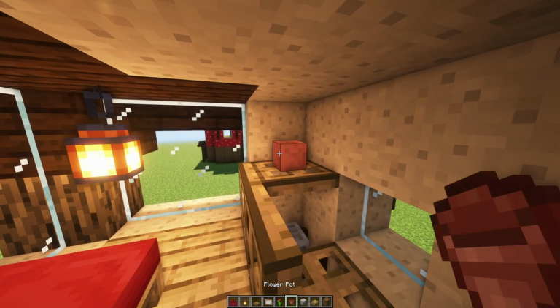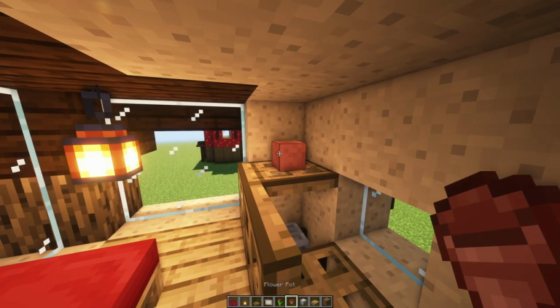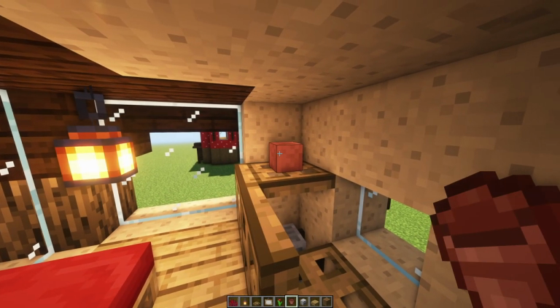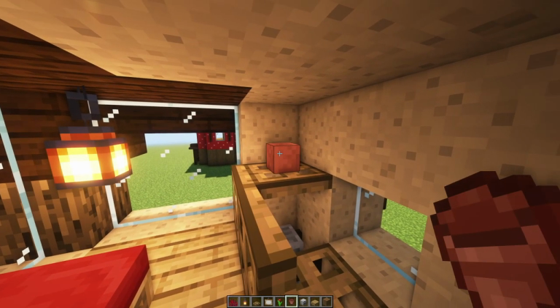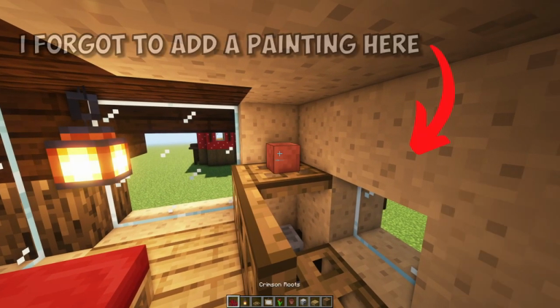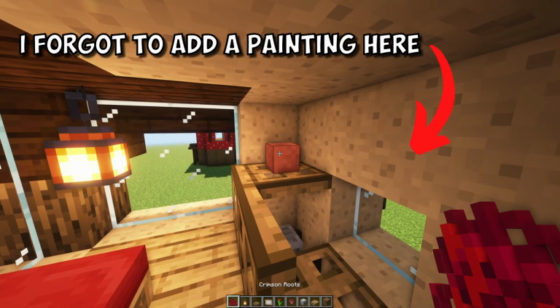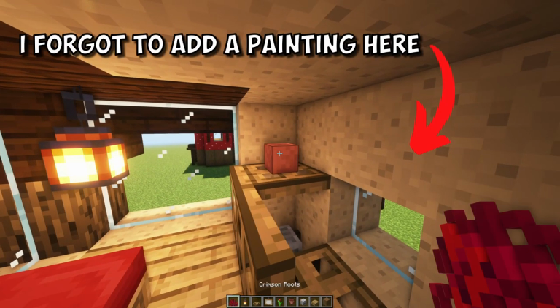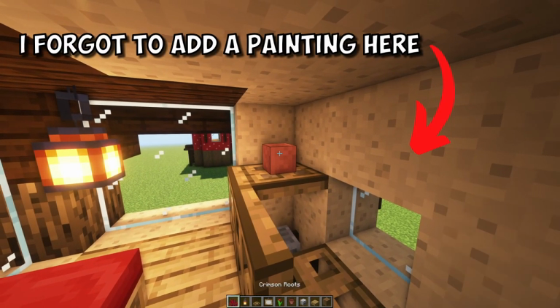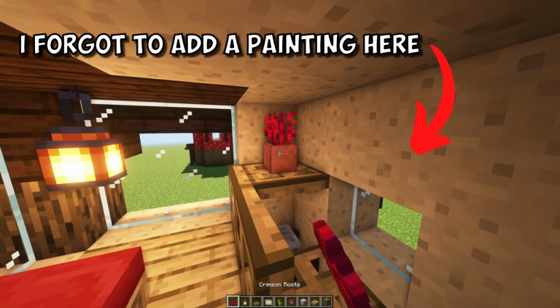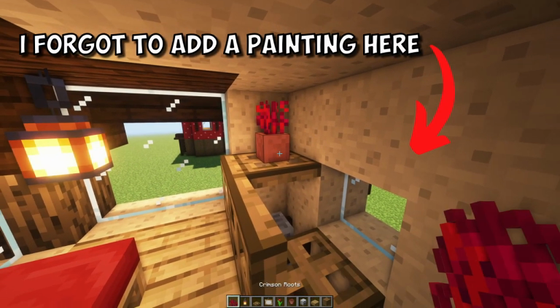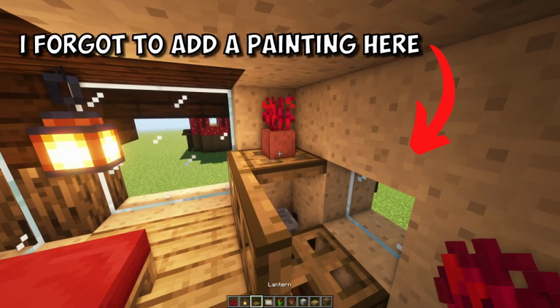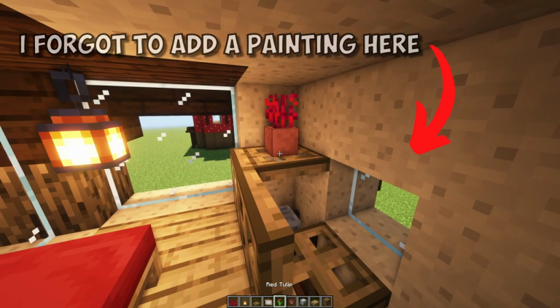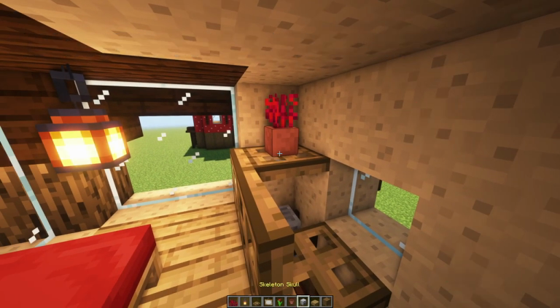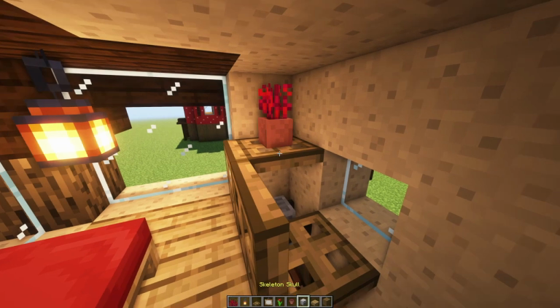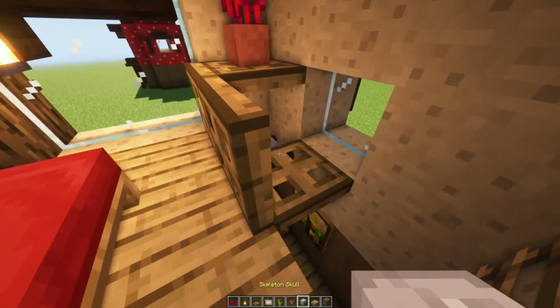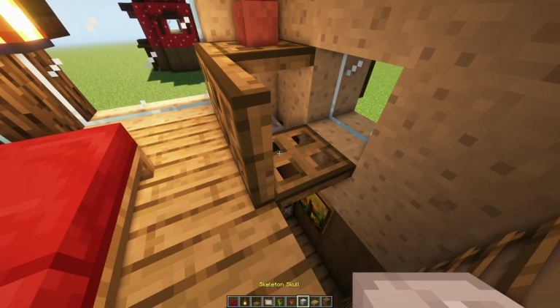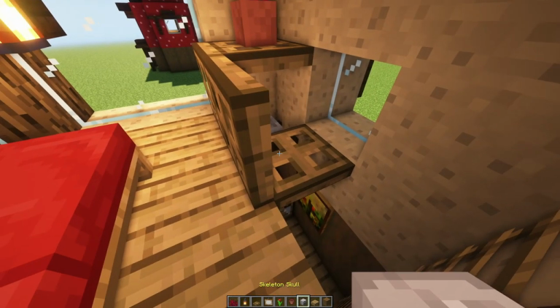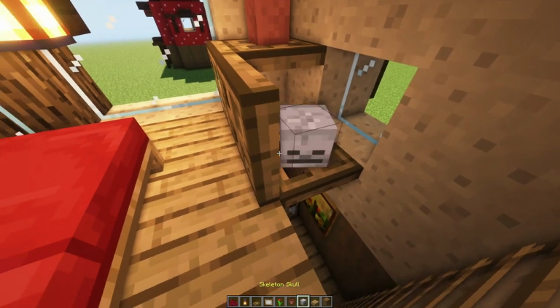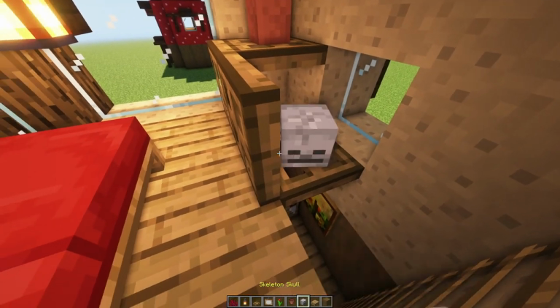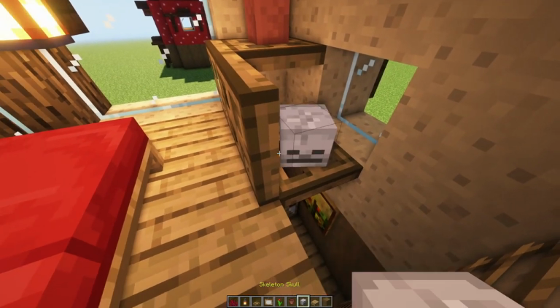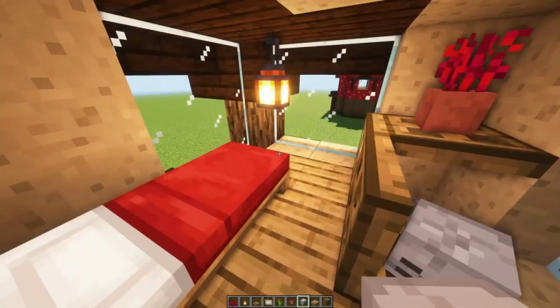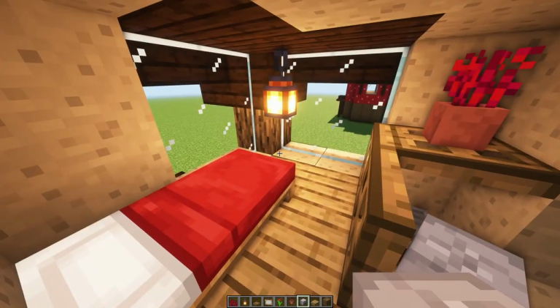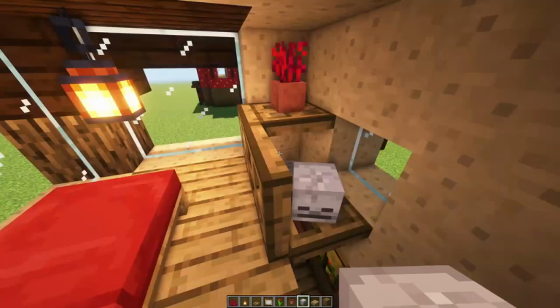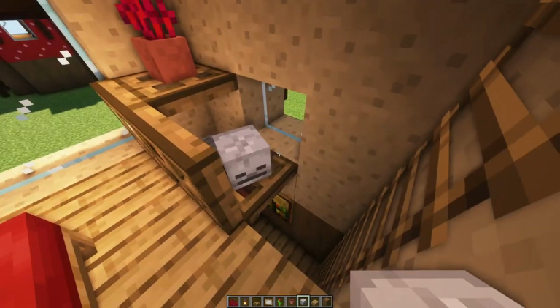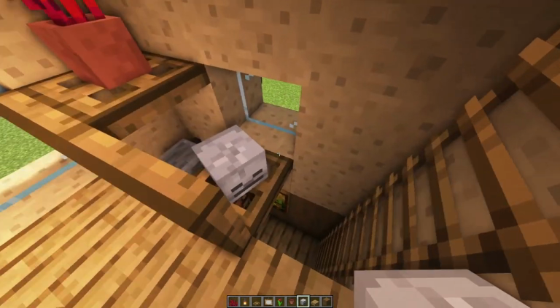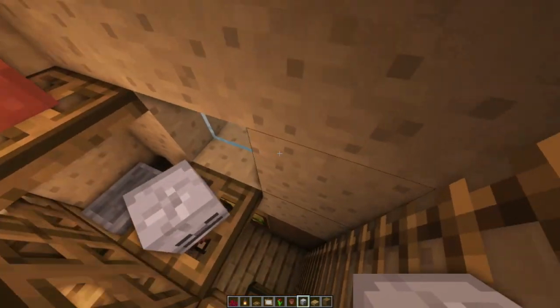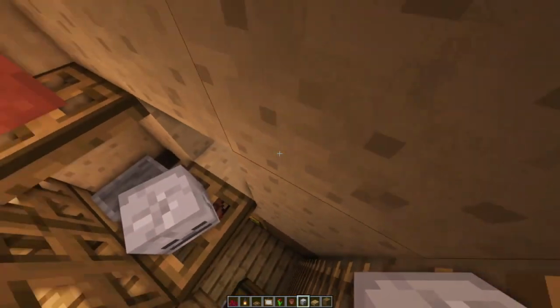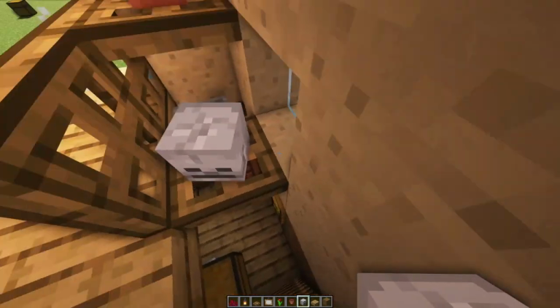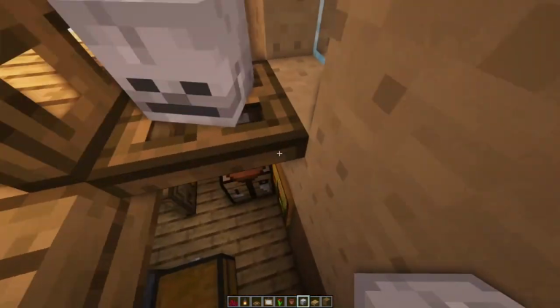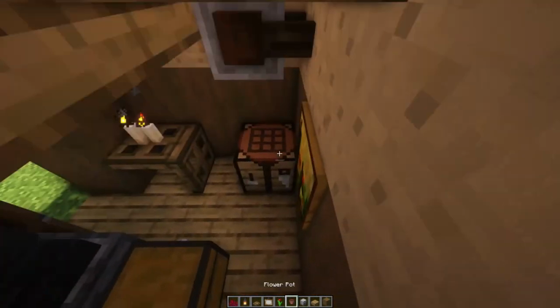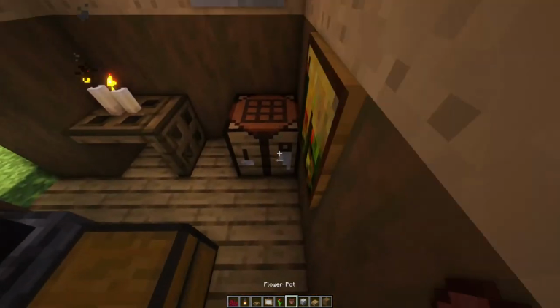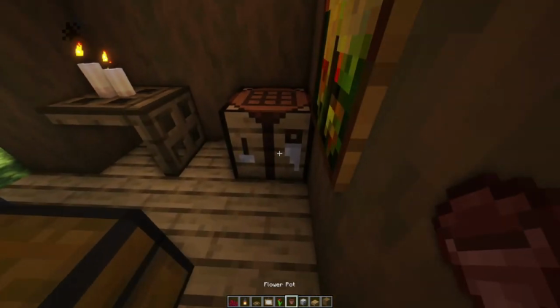Let's put some decoration in: a flower pot with some crimson roots, a little skull, and maybe a flower downstairs as well.